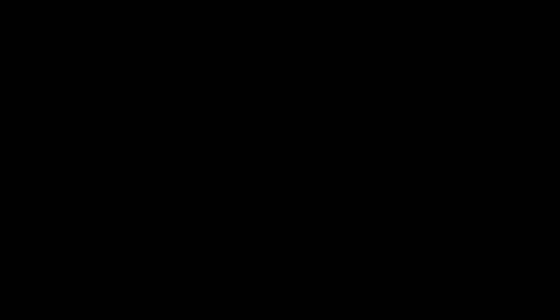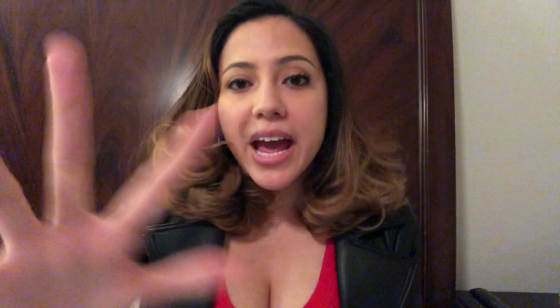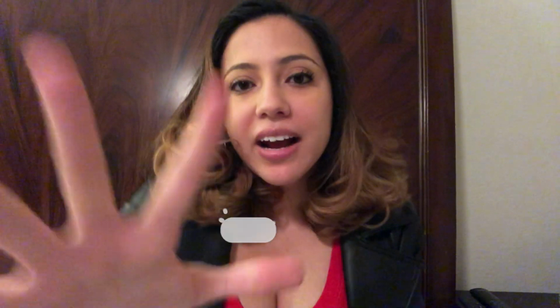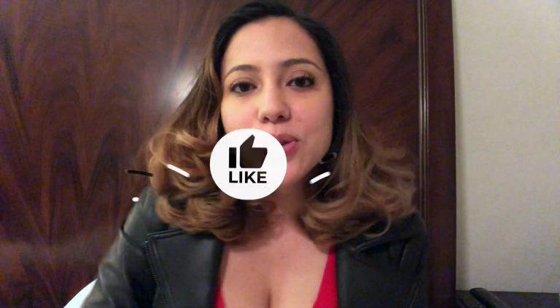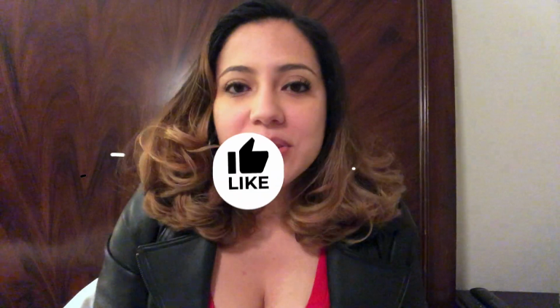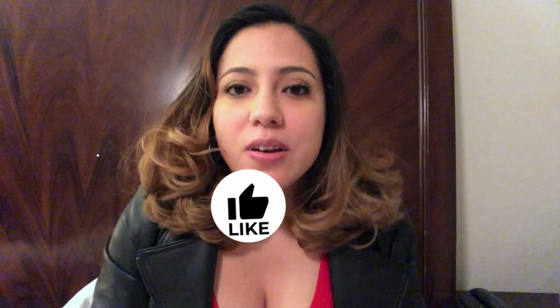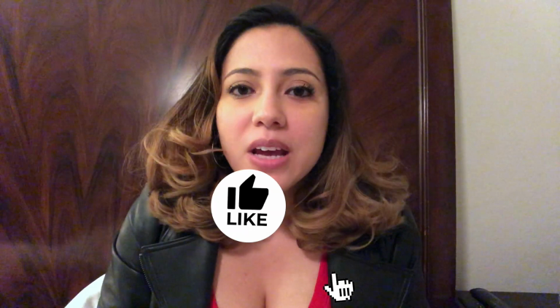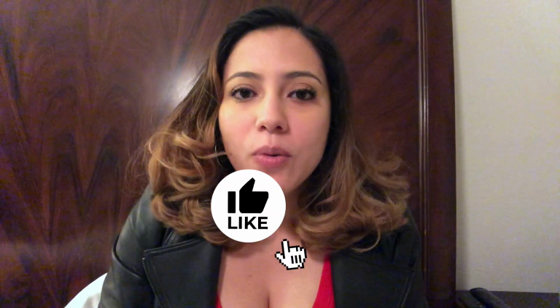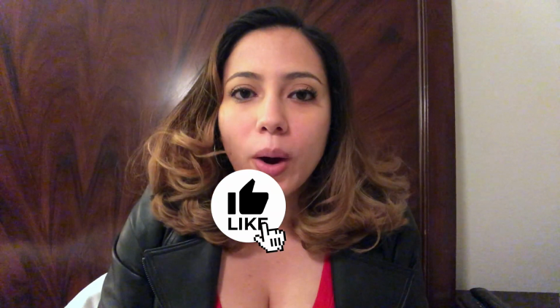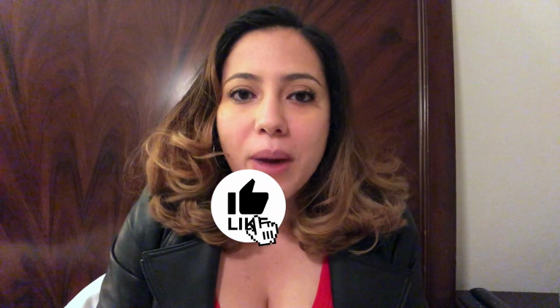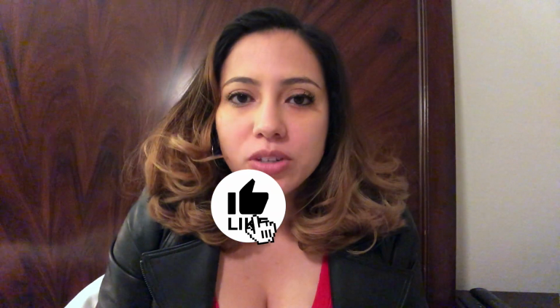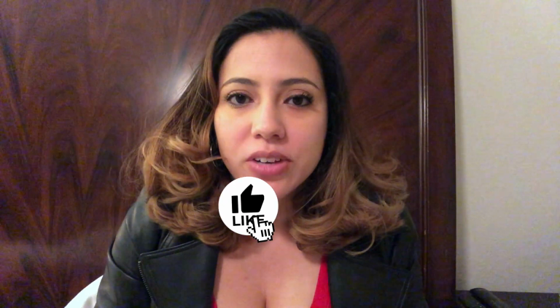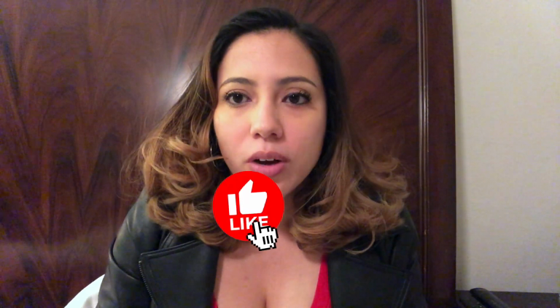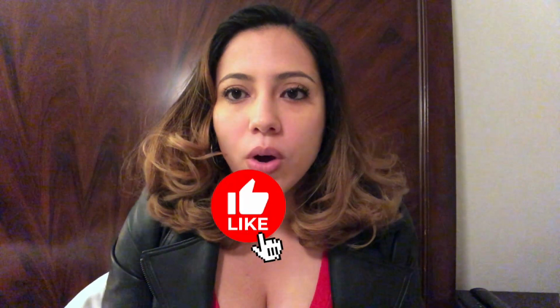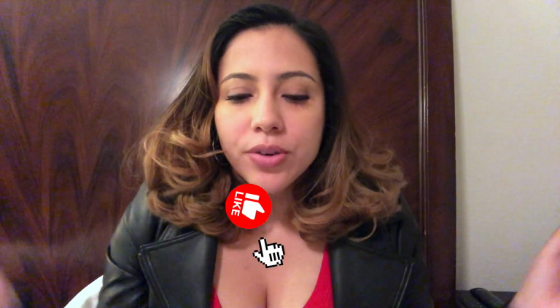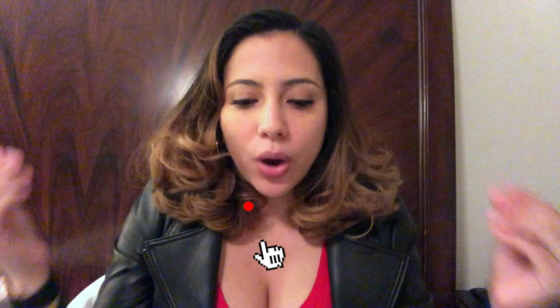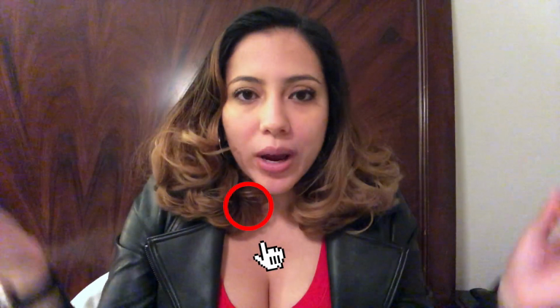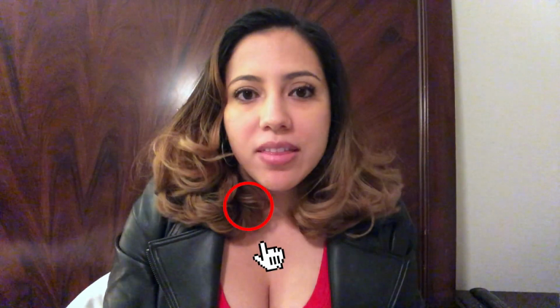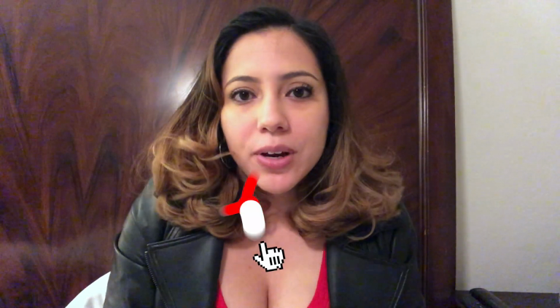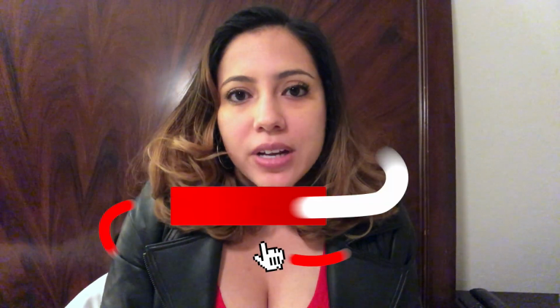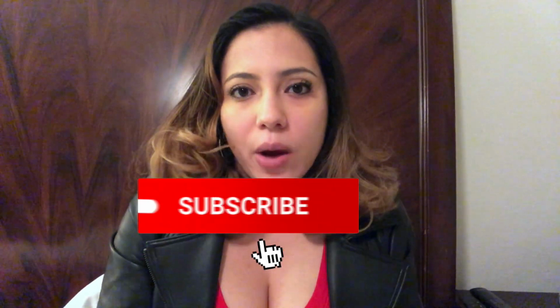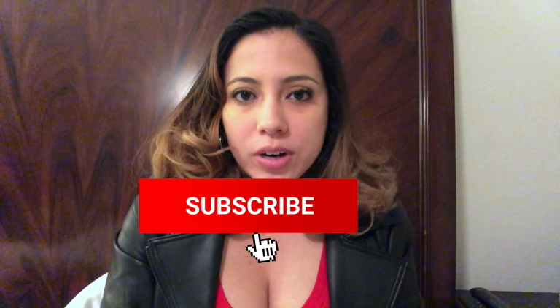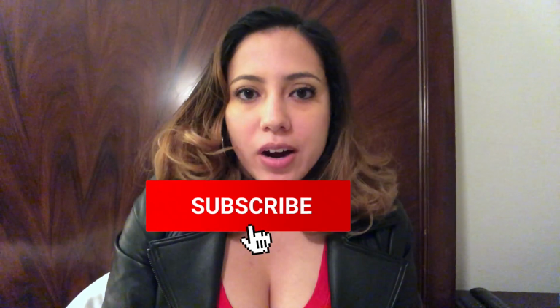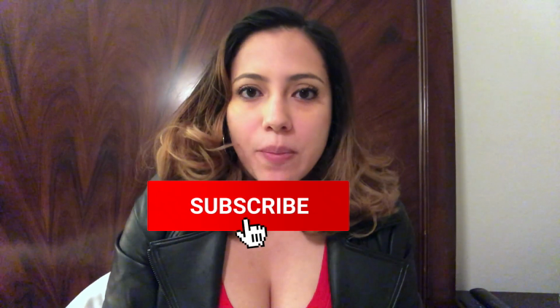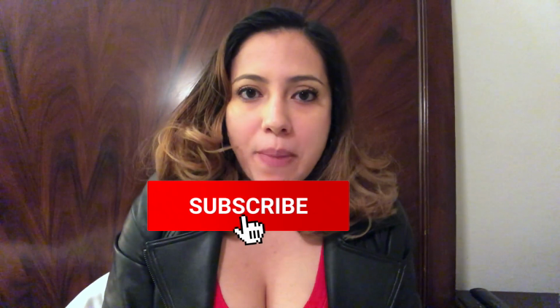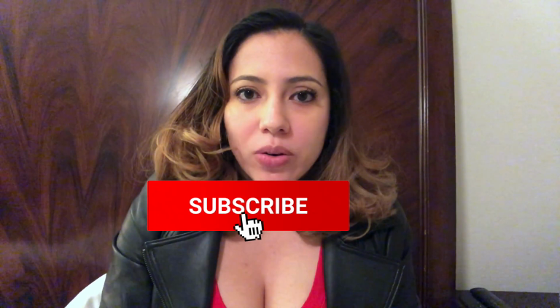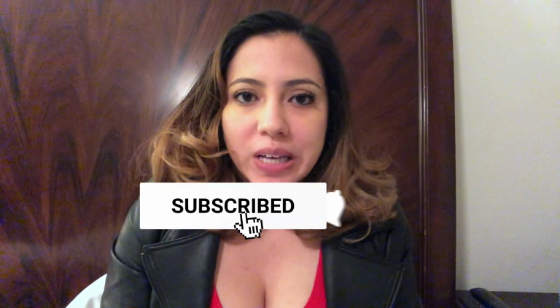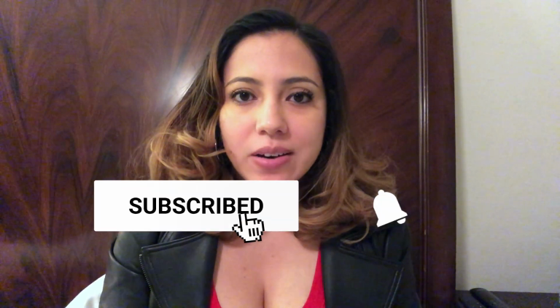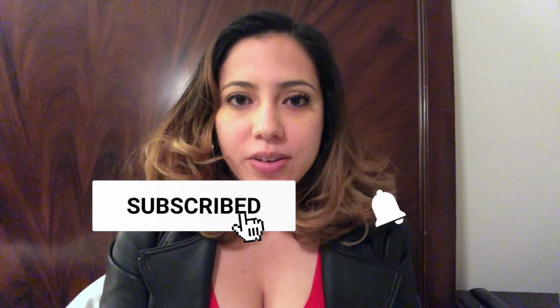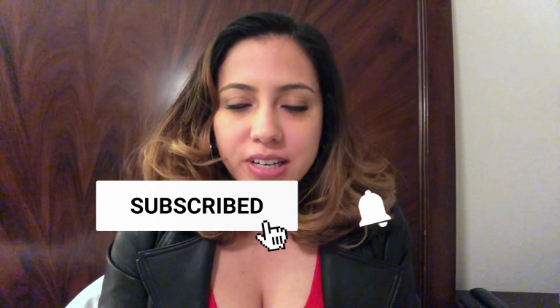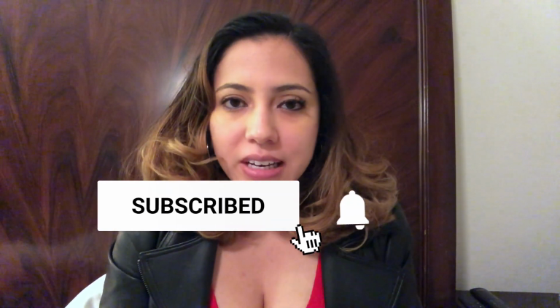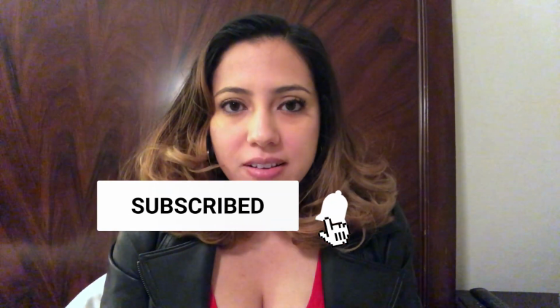Hey guys, what's up? It's Stephanie and welcome back to my channel. In the video today, I want to talk about diagnostic kits.